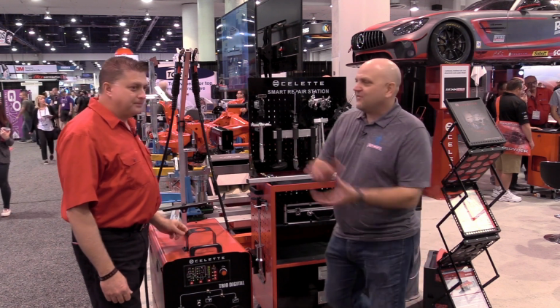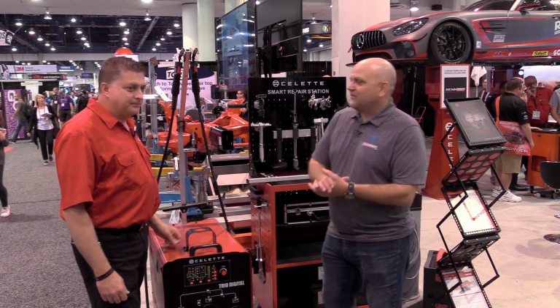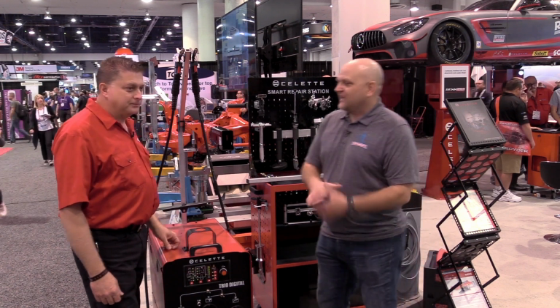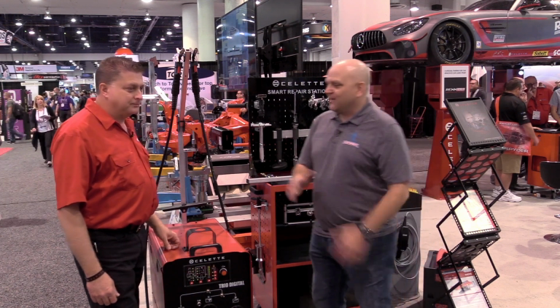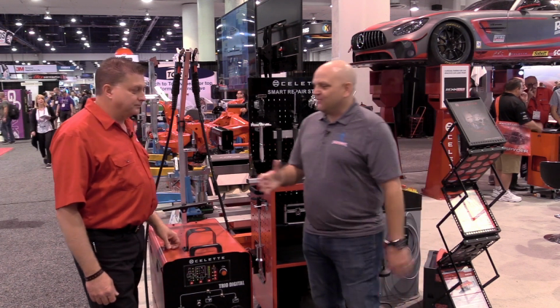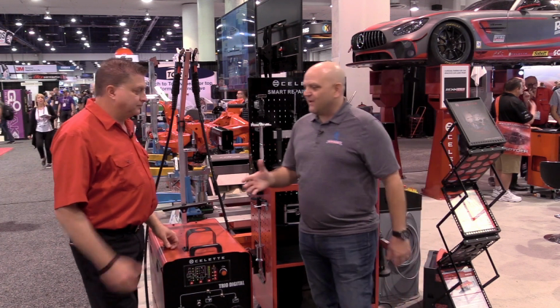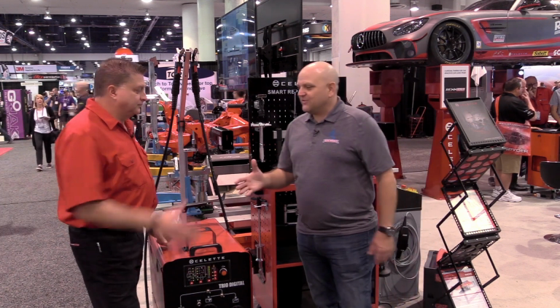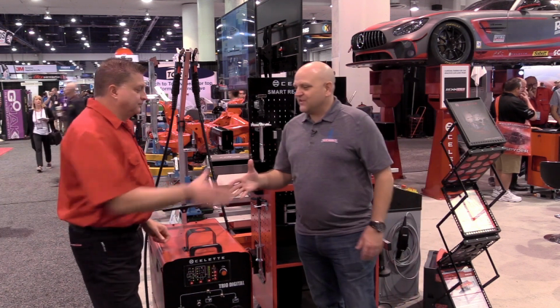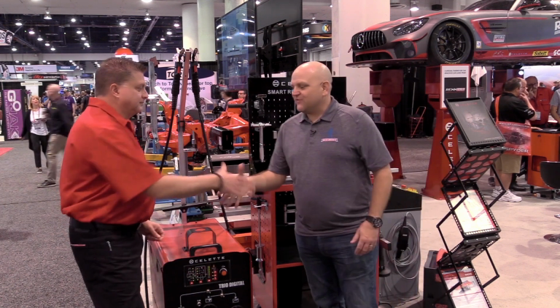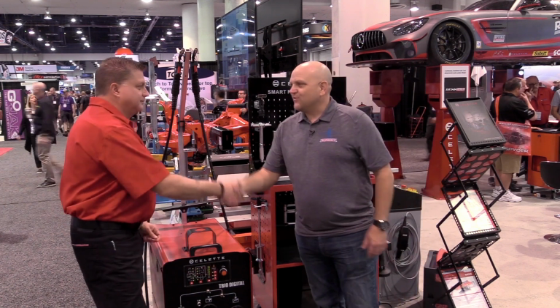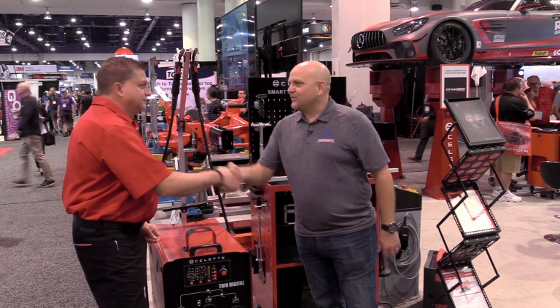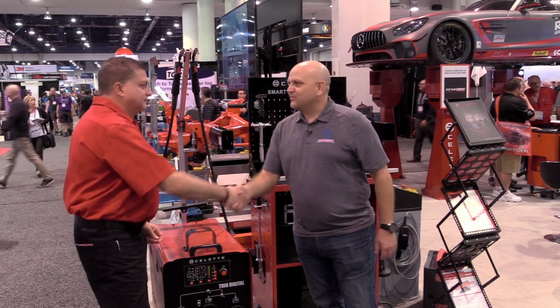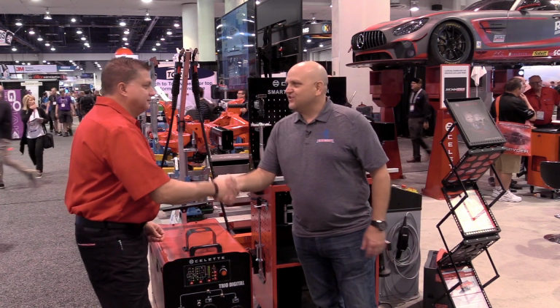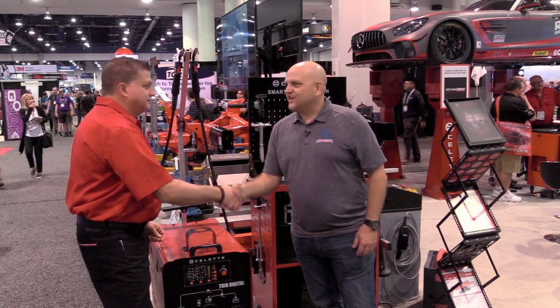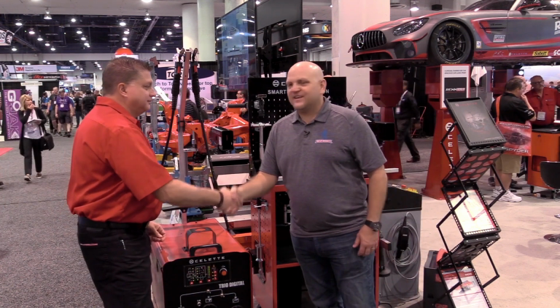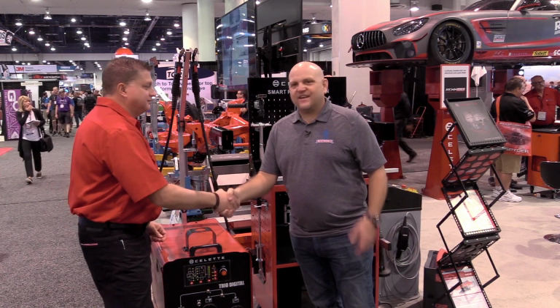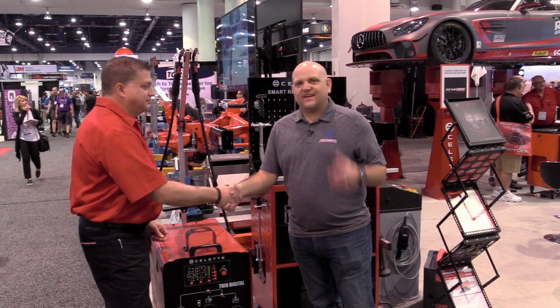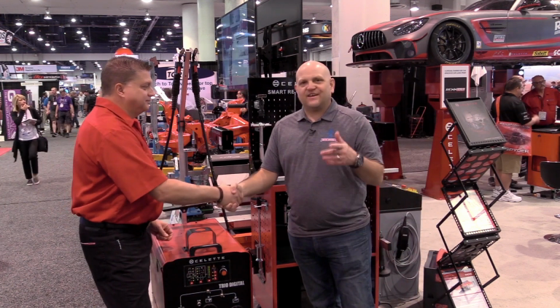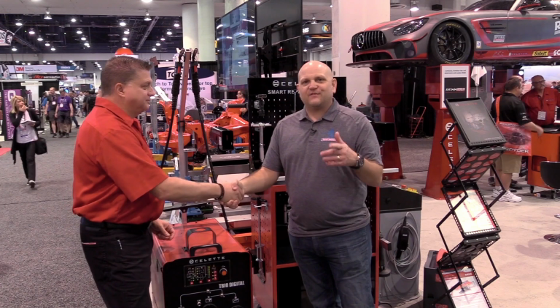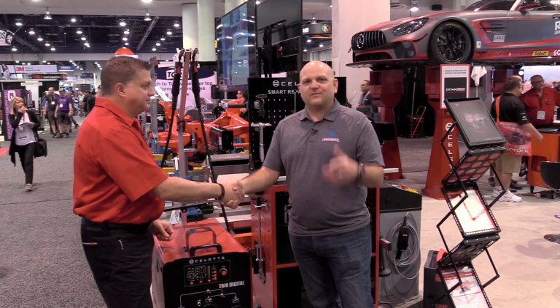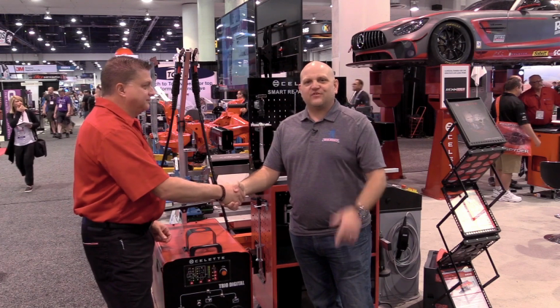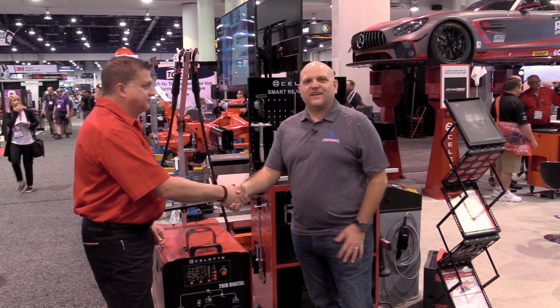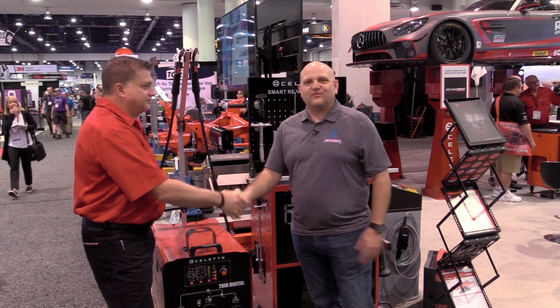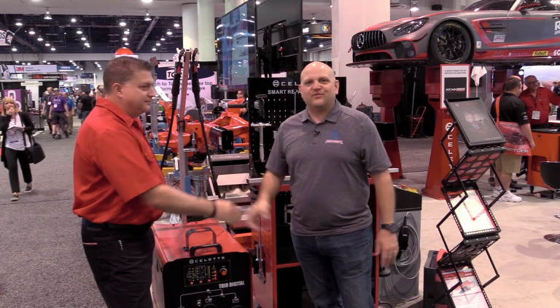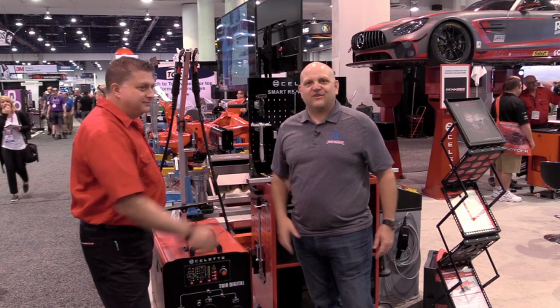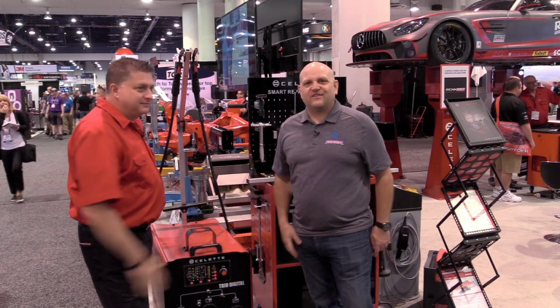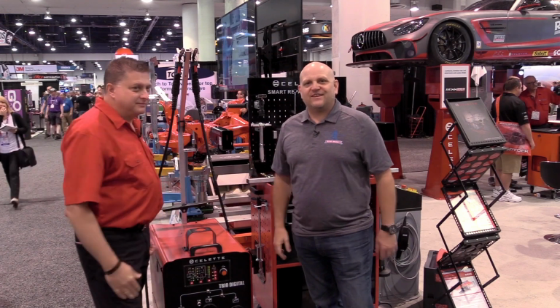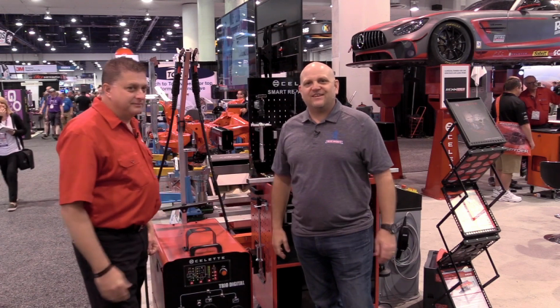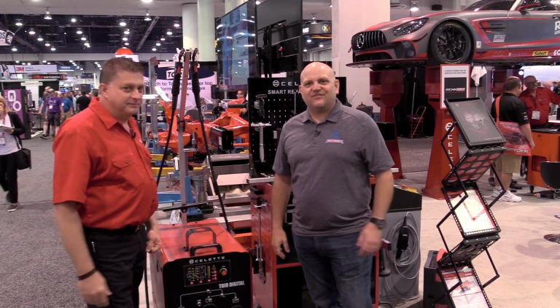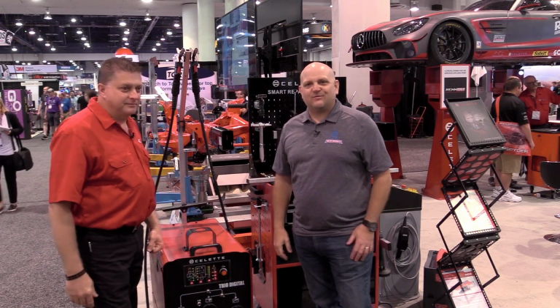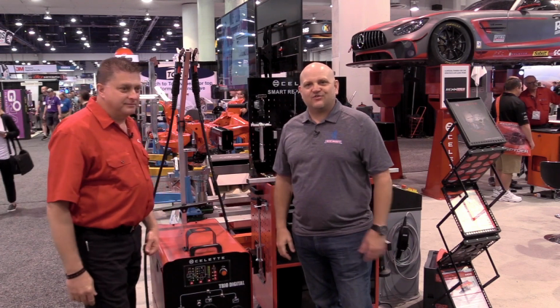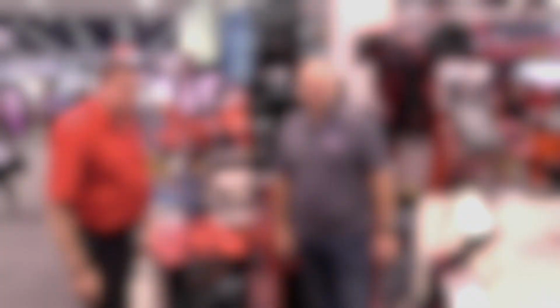Thanks for your time, Bob, this afternoon. I really appreciate it. From Cellette at the 2019 SEMA show.